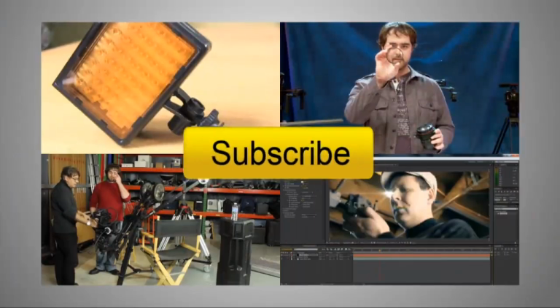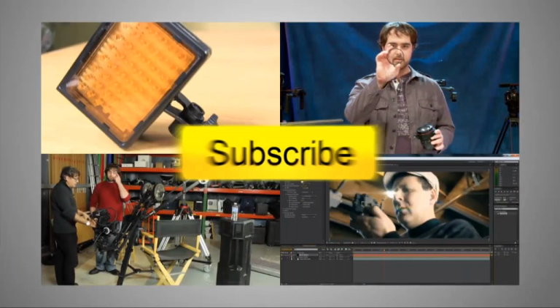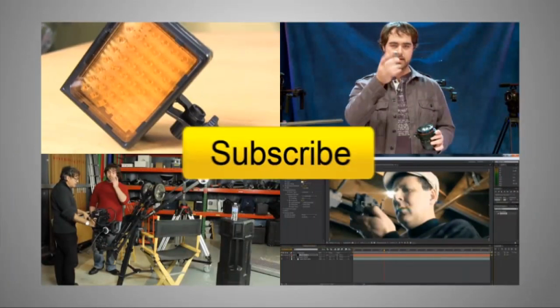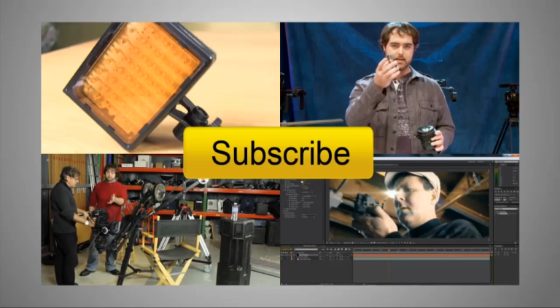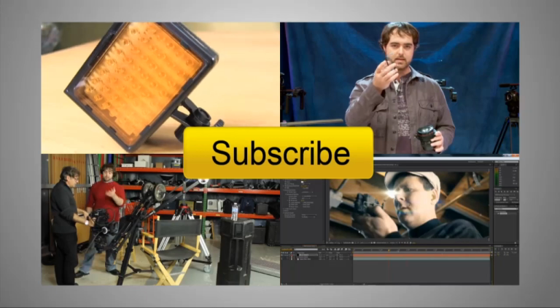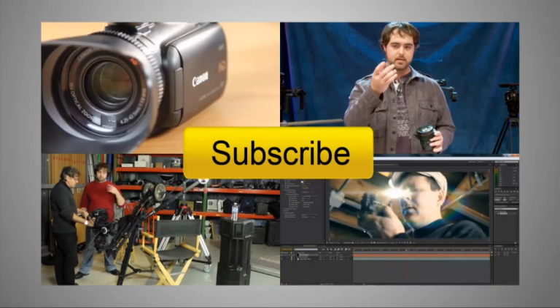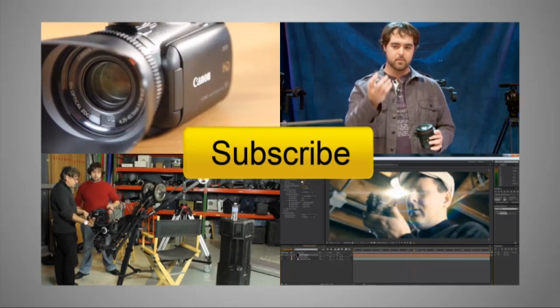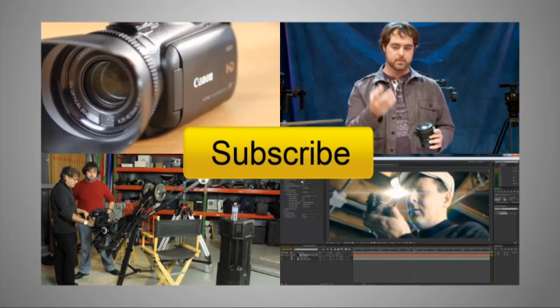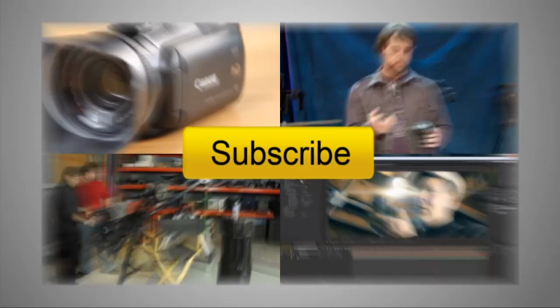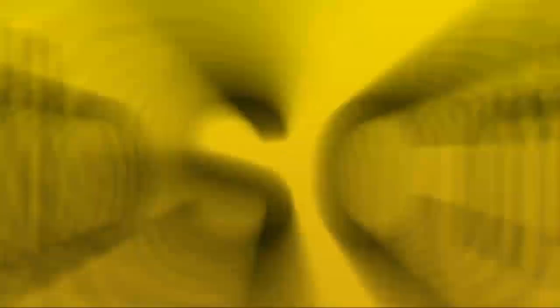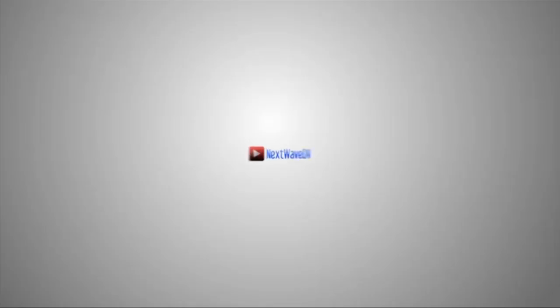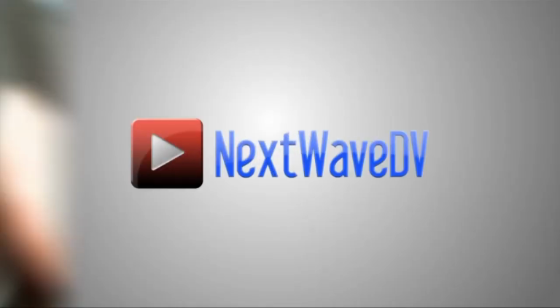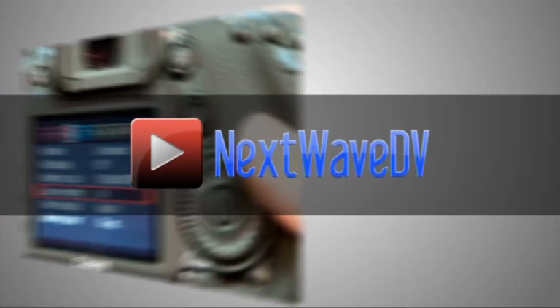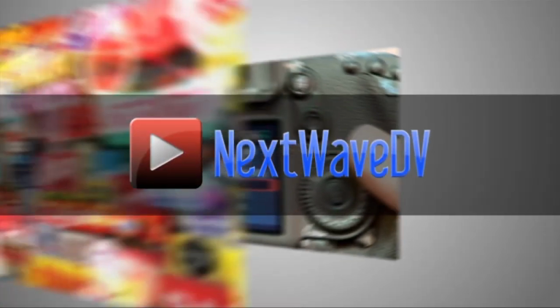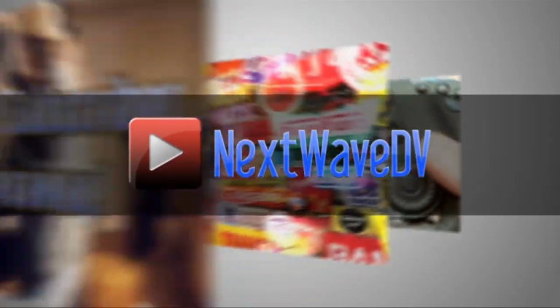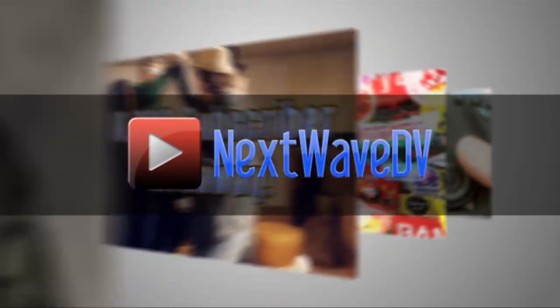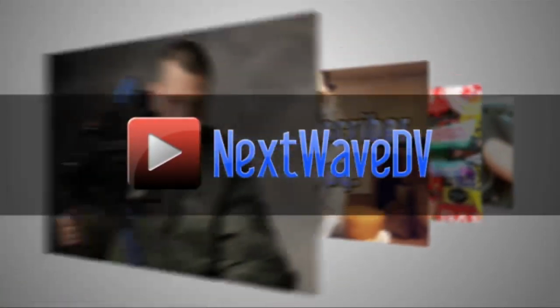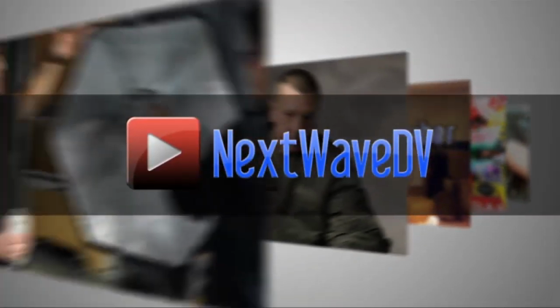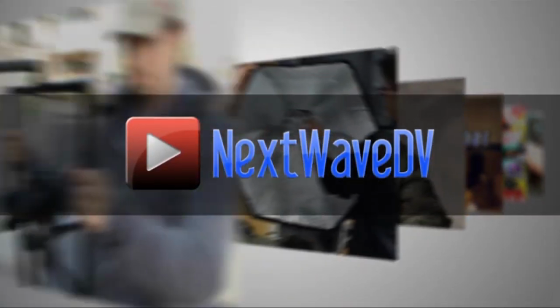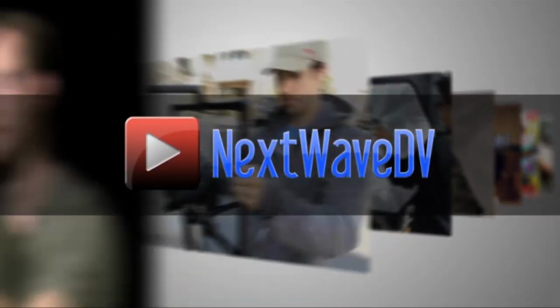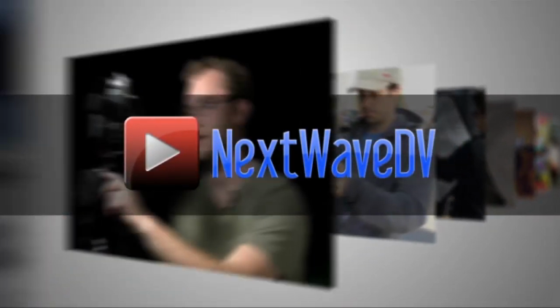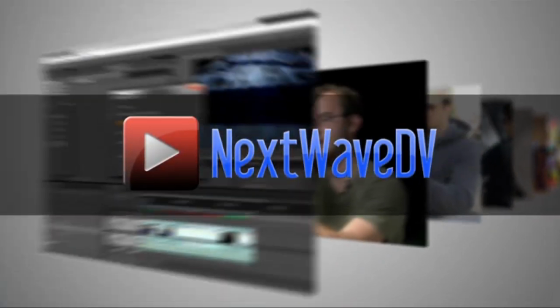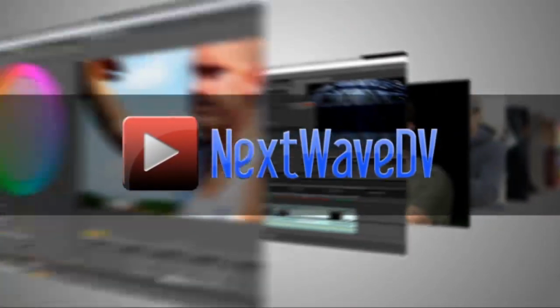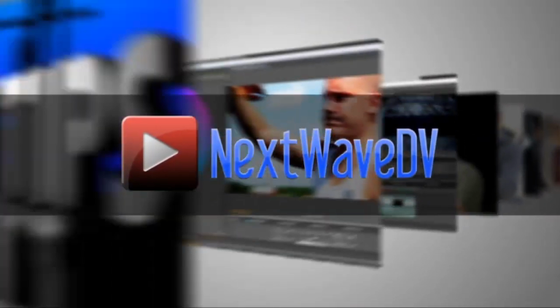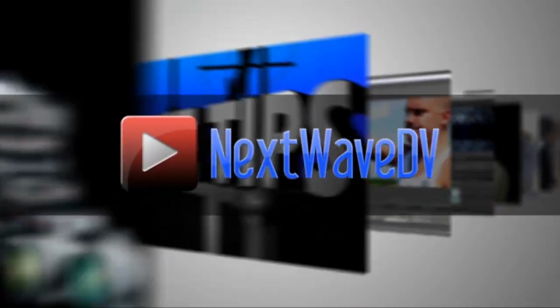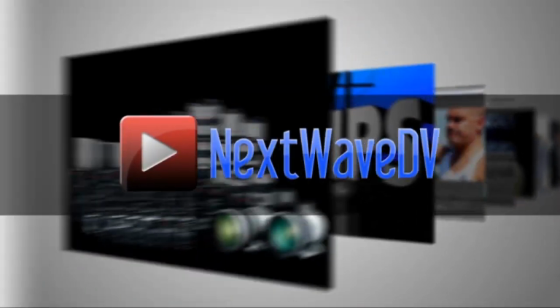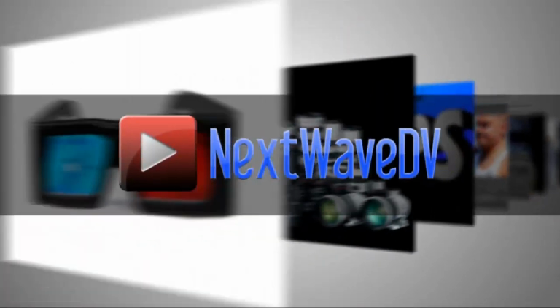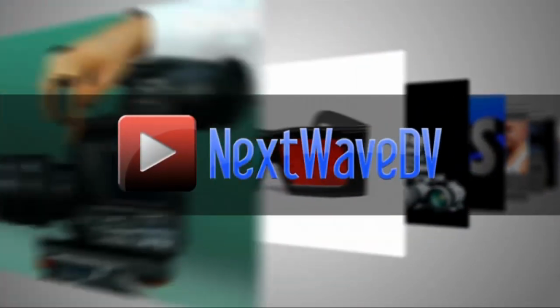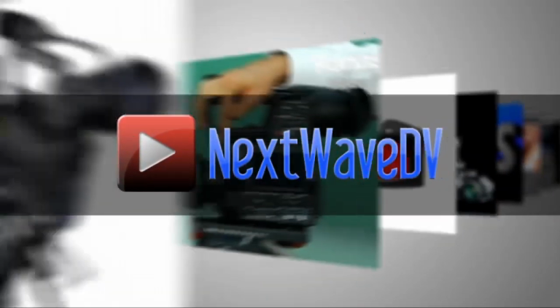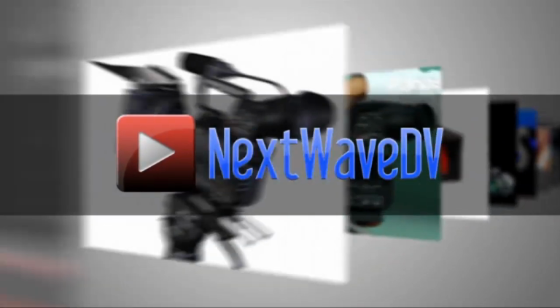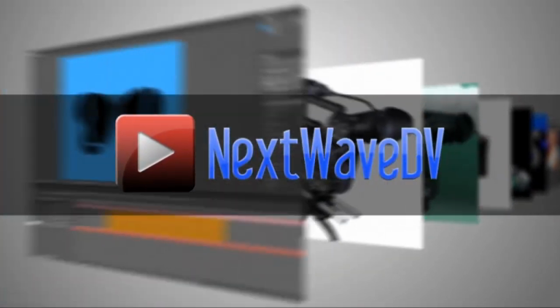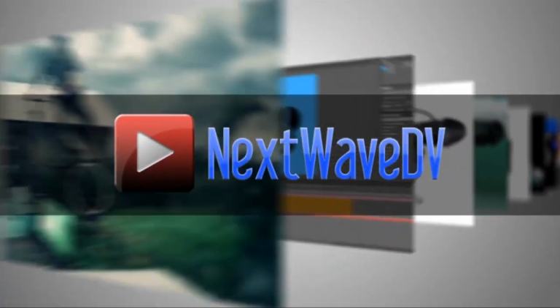Subscribe to us on YouTube and visit NextWaveDV.com for more news and training for video and filmmakers.